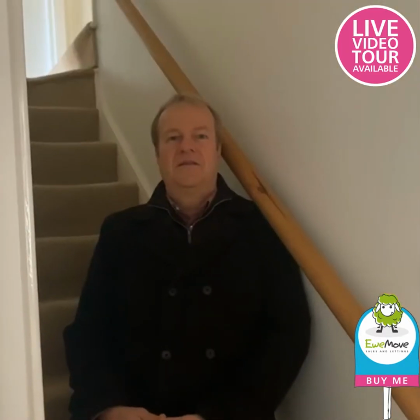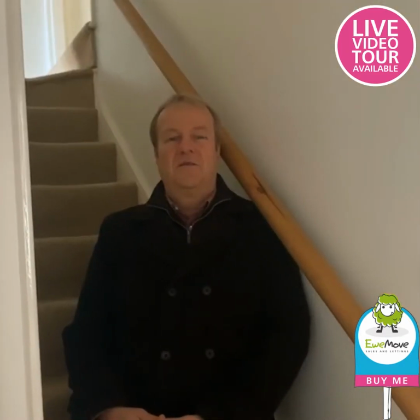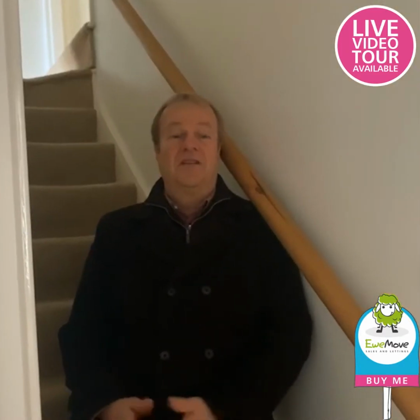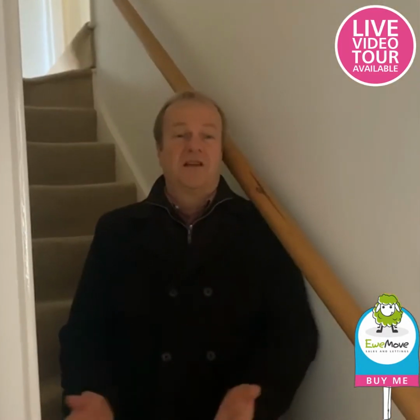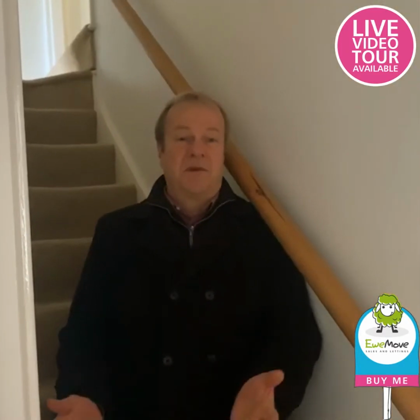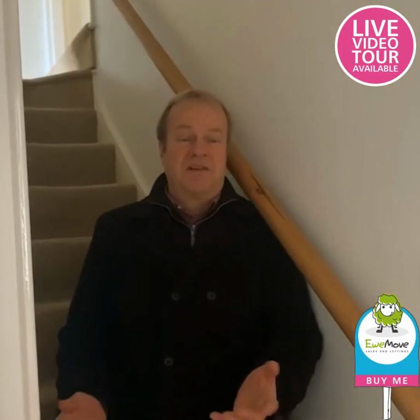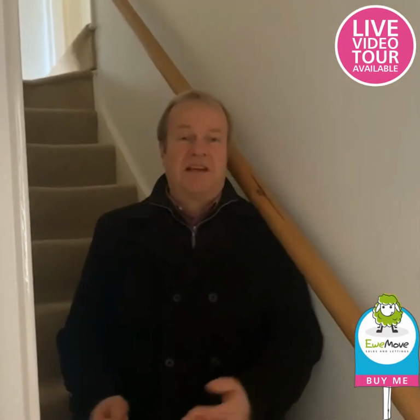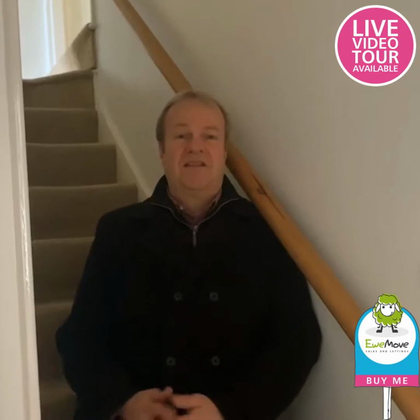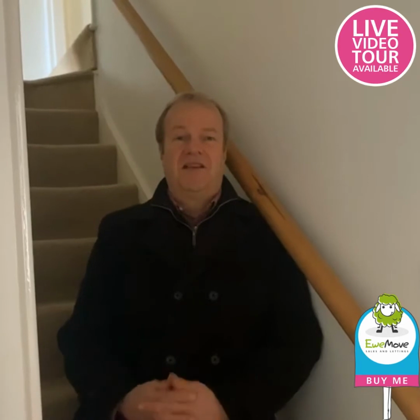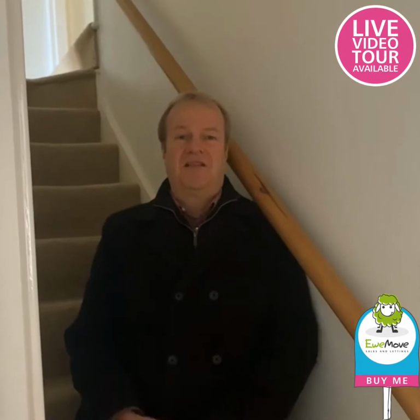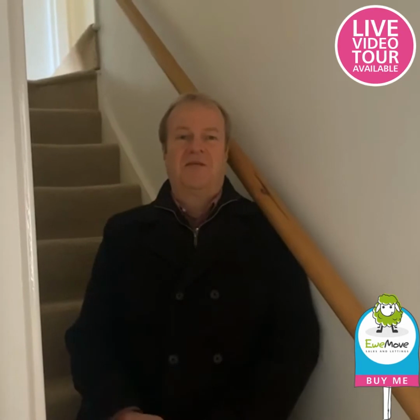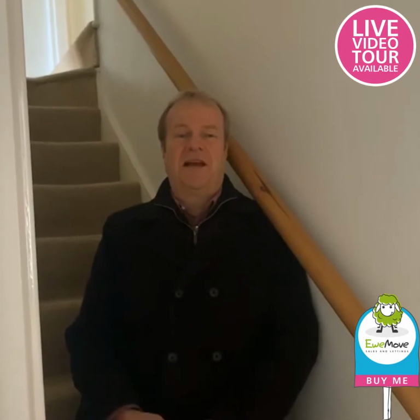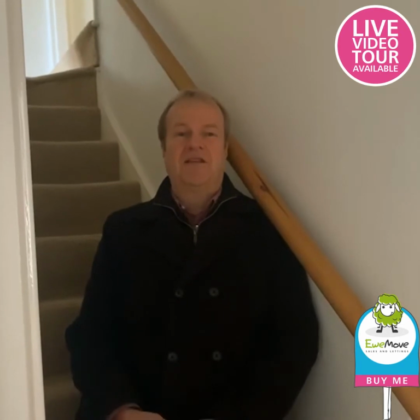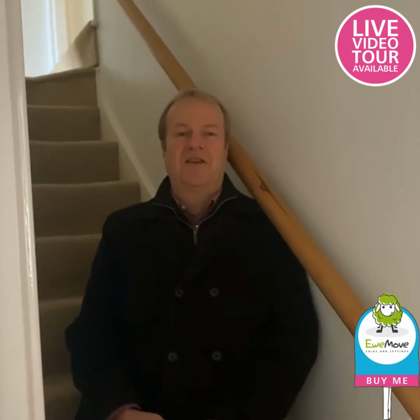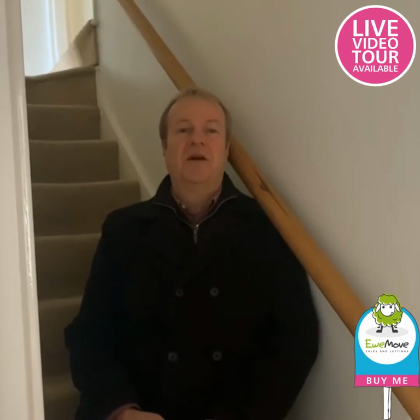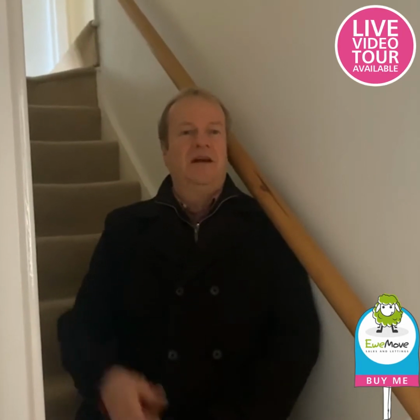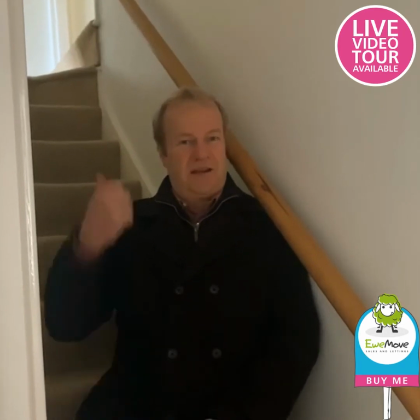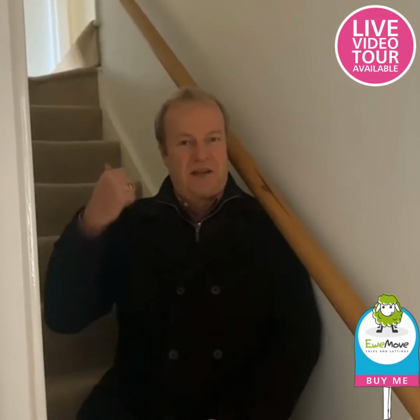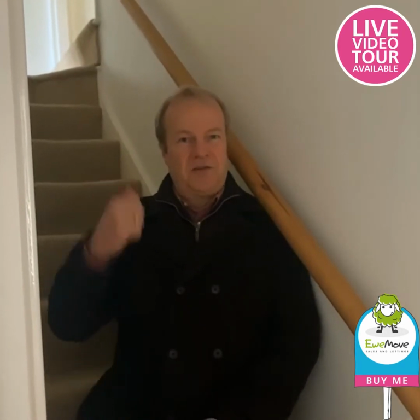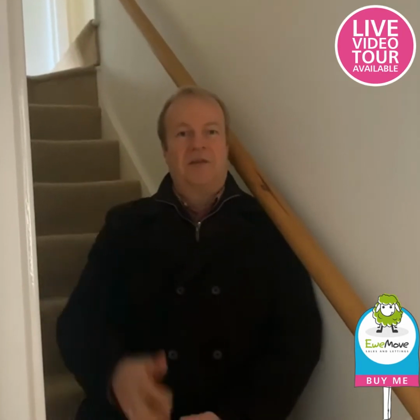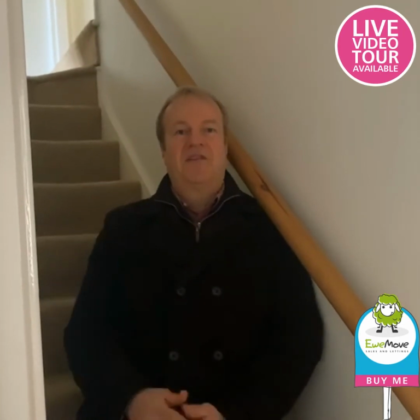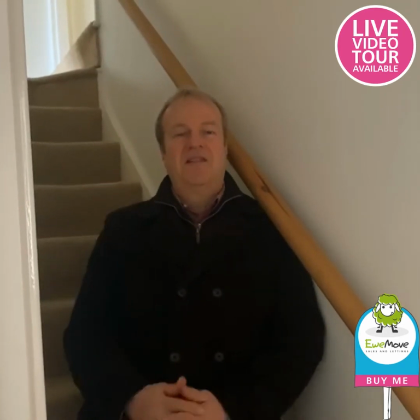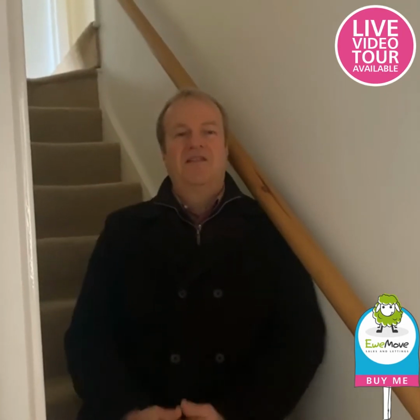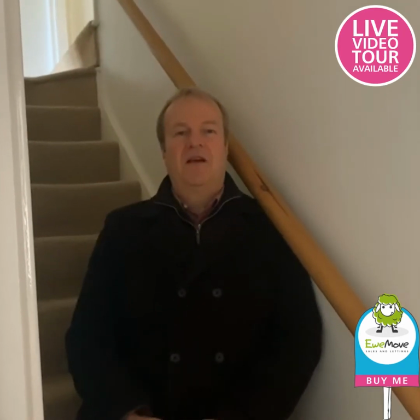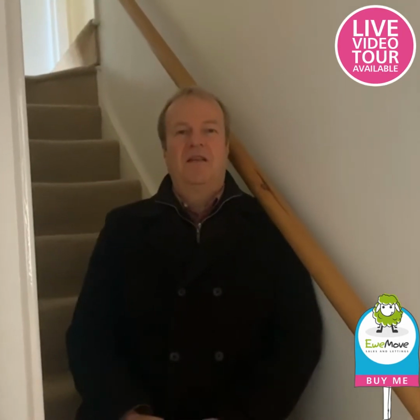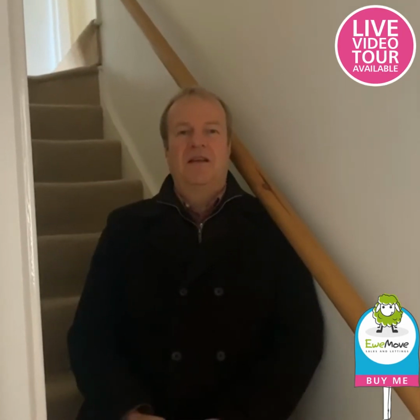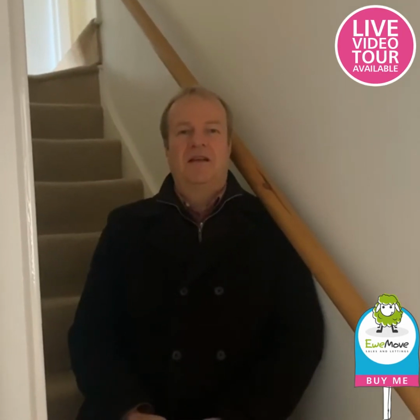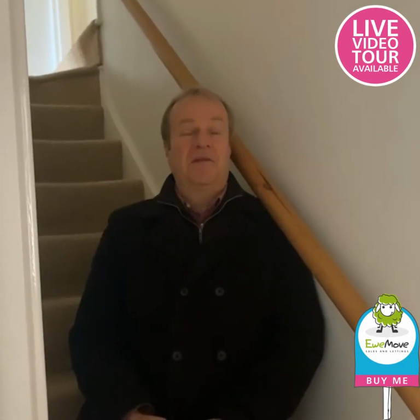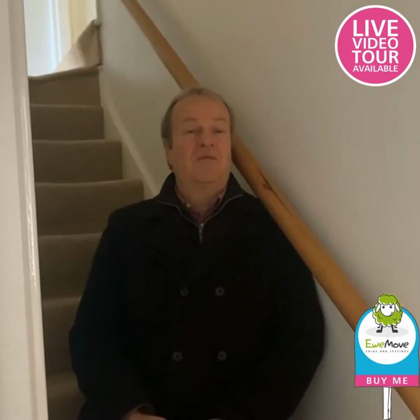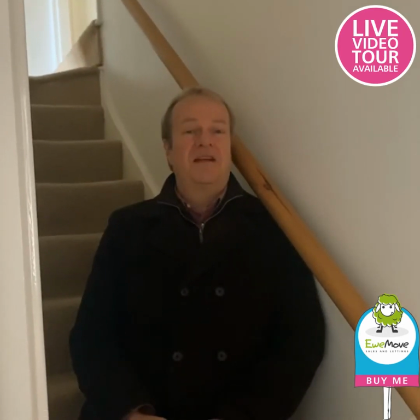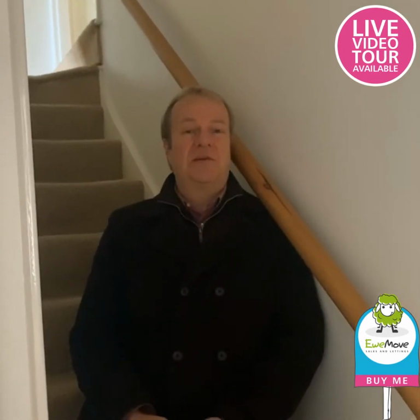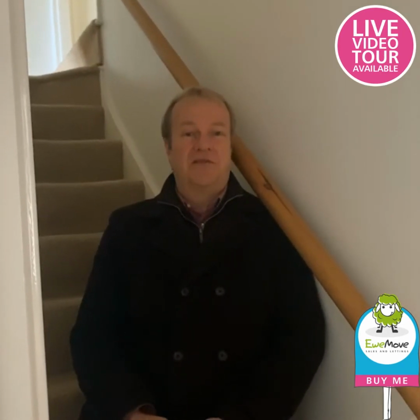That's pretty much the downstairs of this lovely house. Let's go upstairs and see the bedrooms and the bathroom.